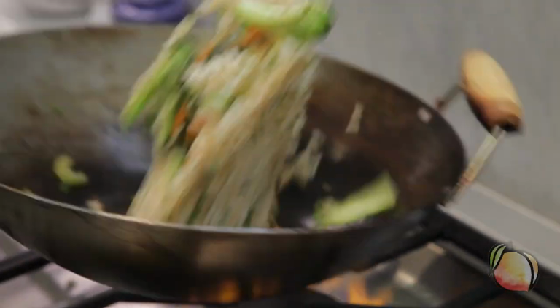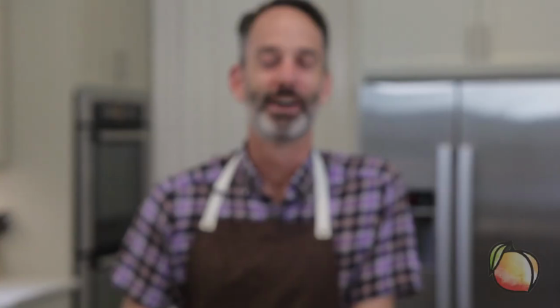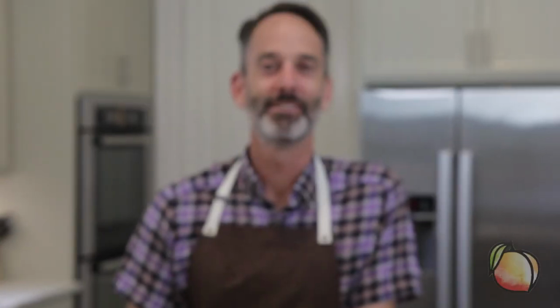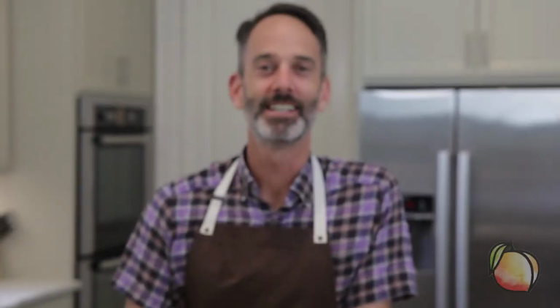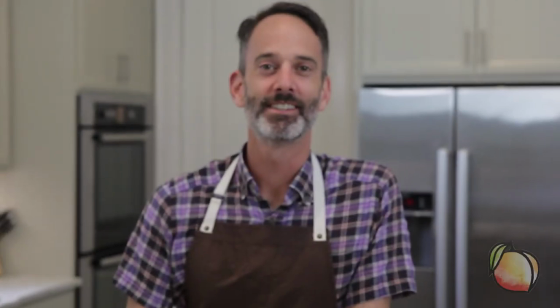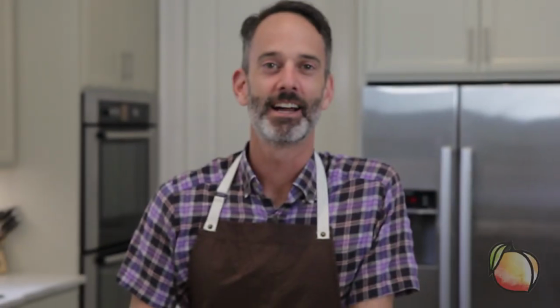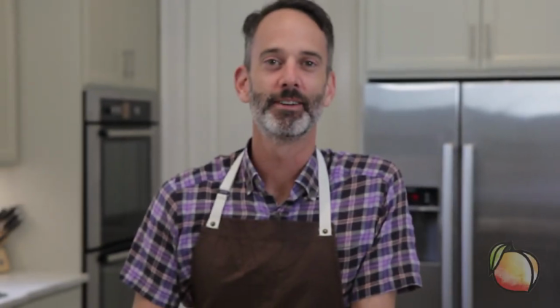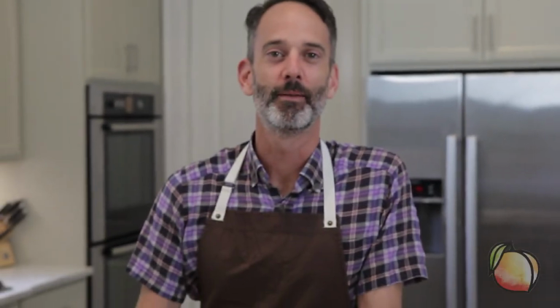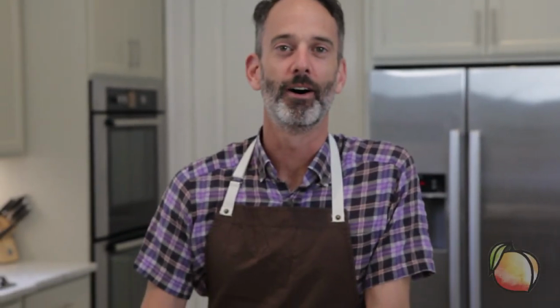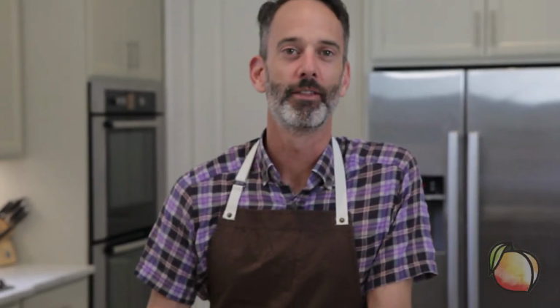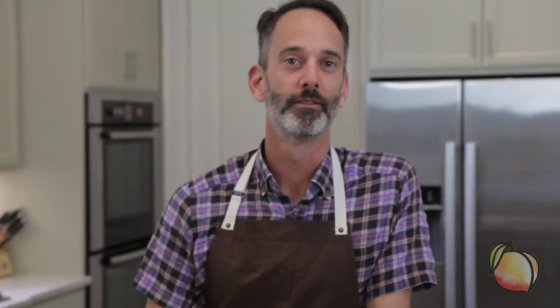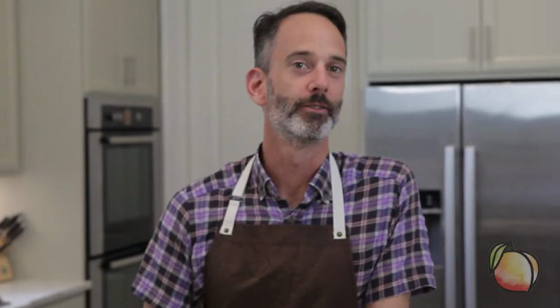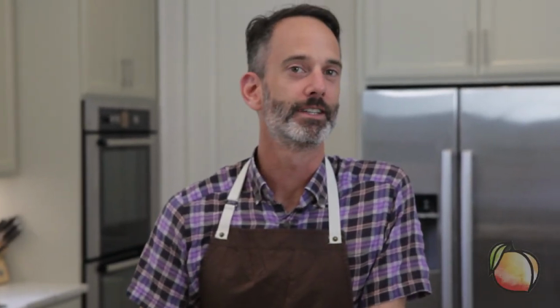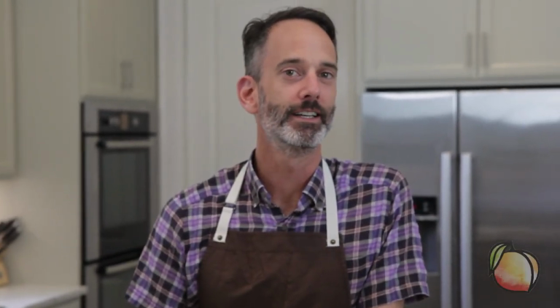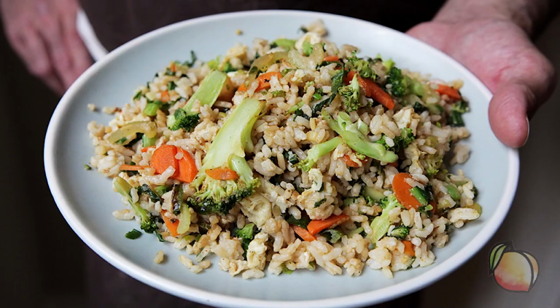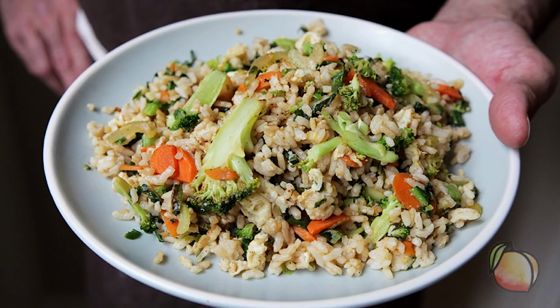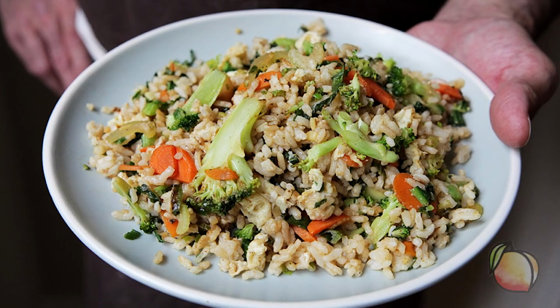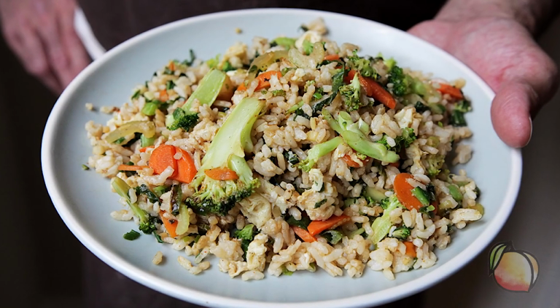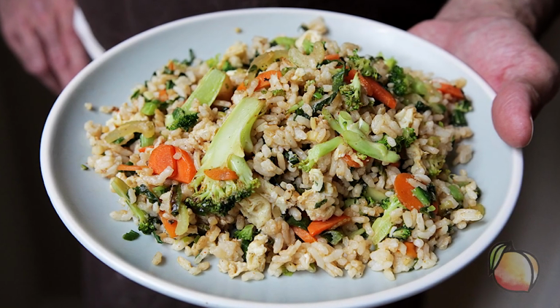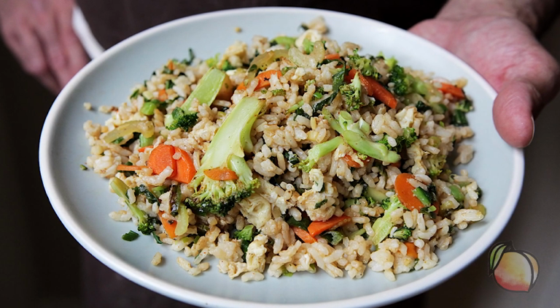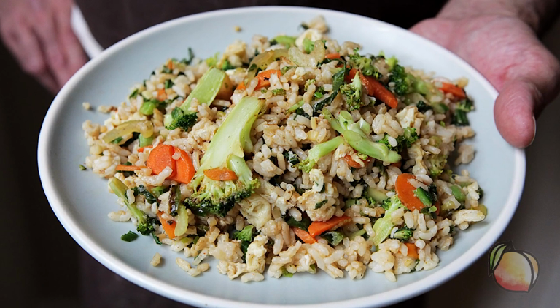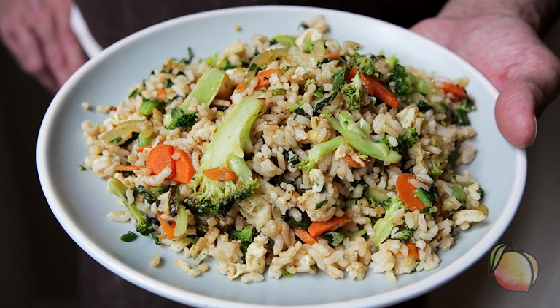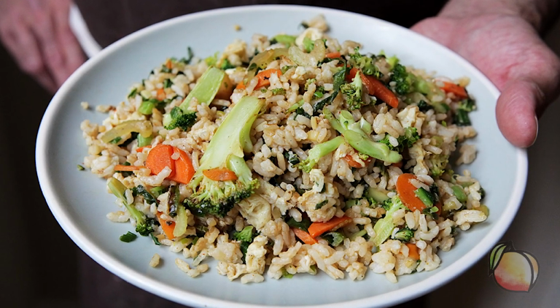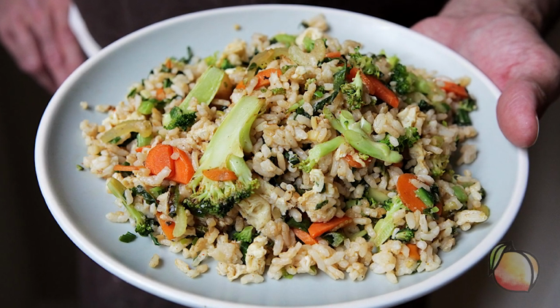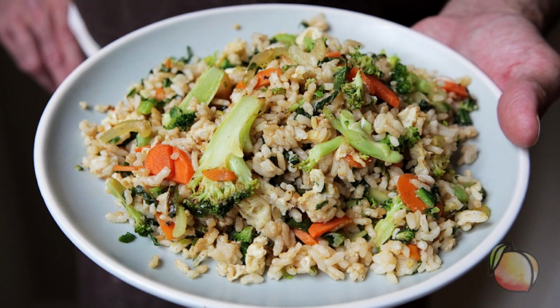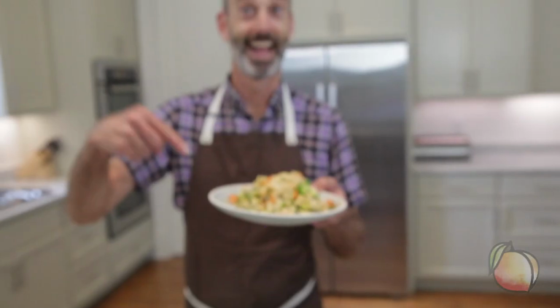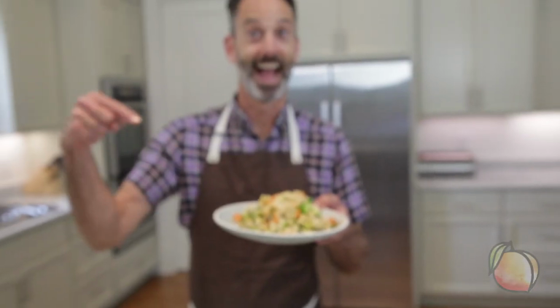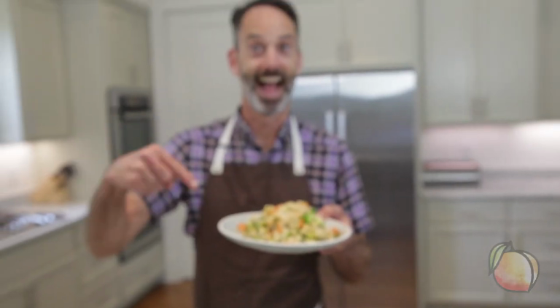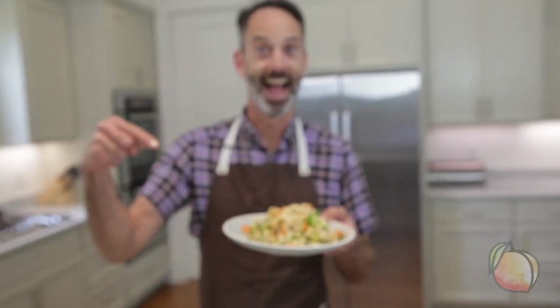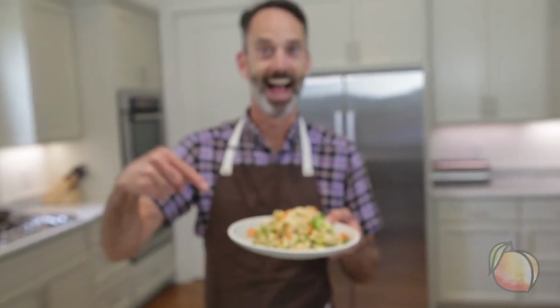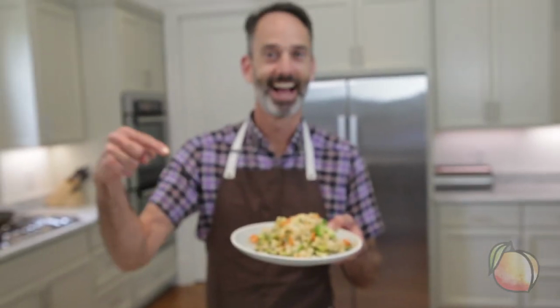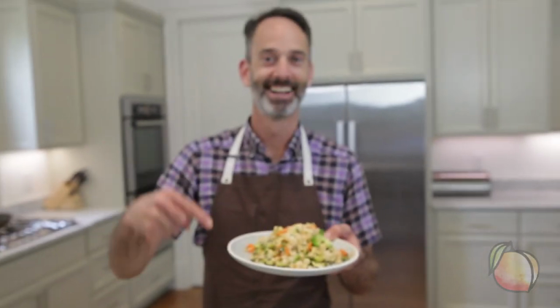My name is Steven Satterfield. I'm the author of Root to Leaf, and I'm a chef at Noir Union, and this is my peach dish.